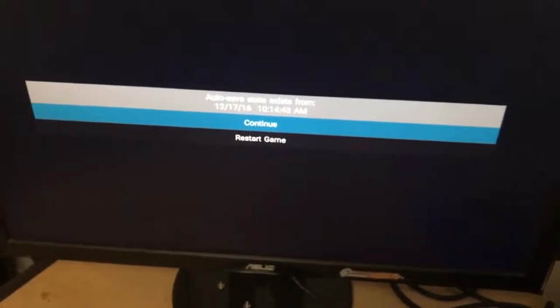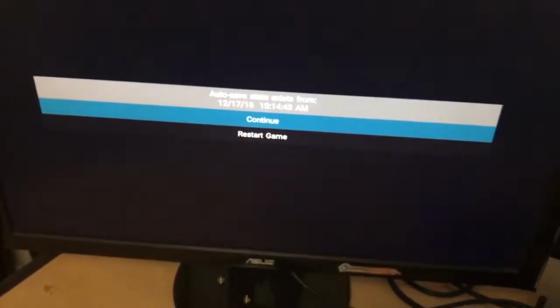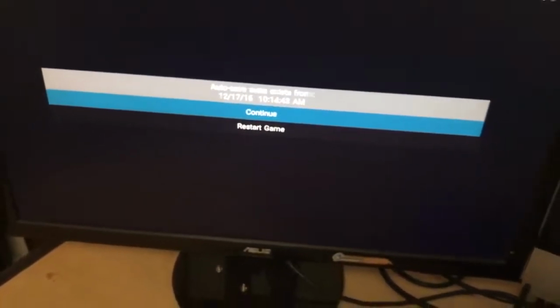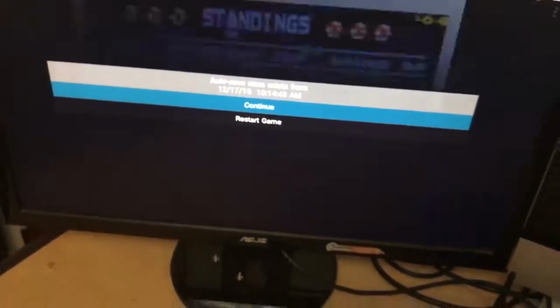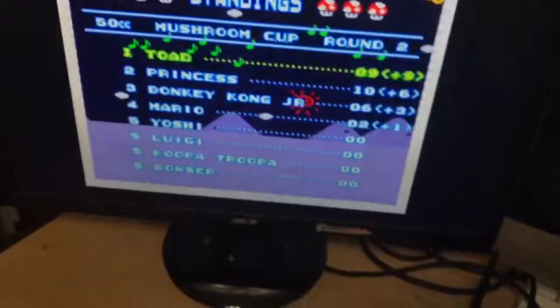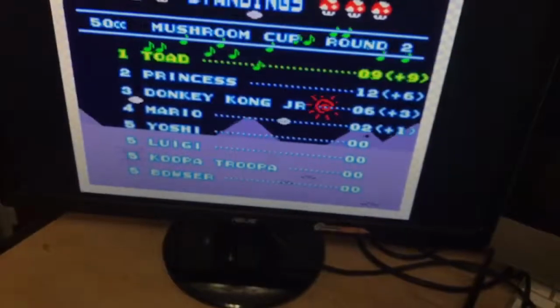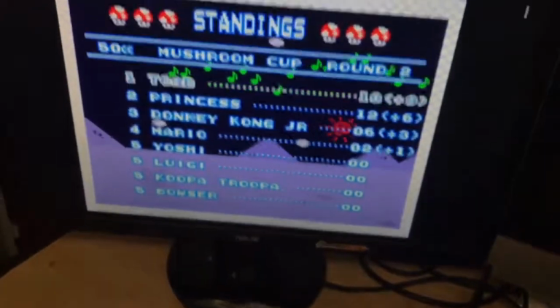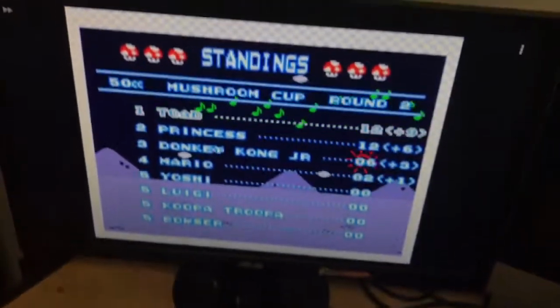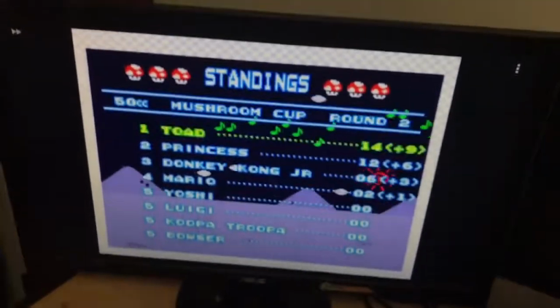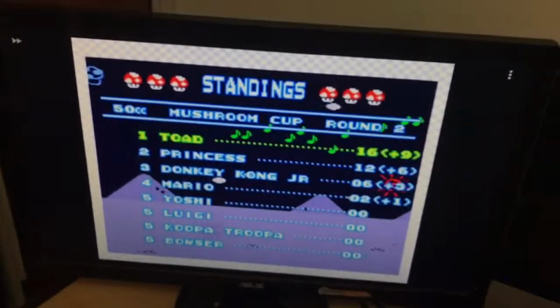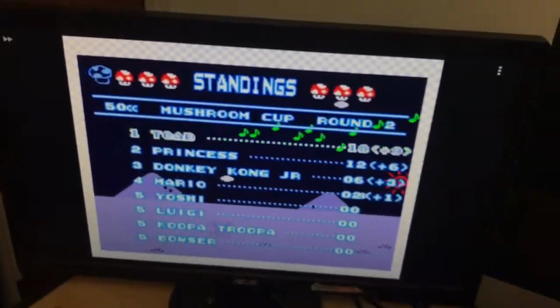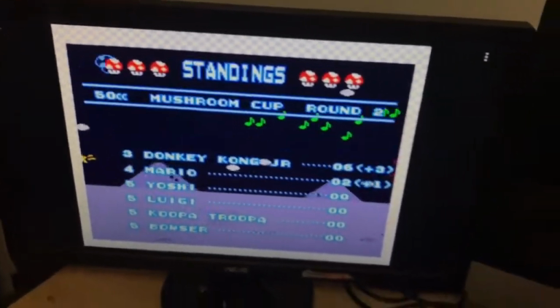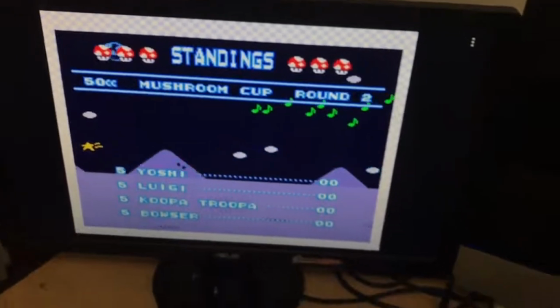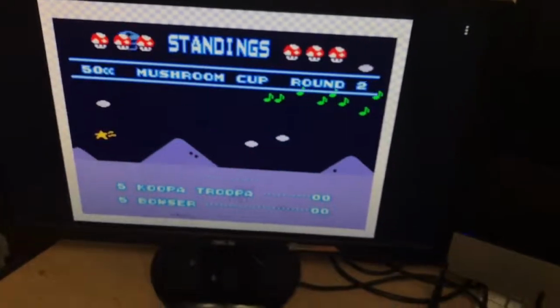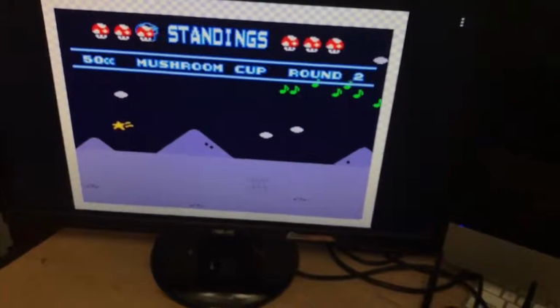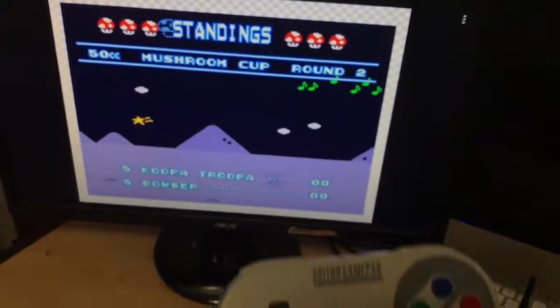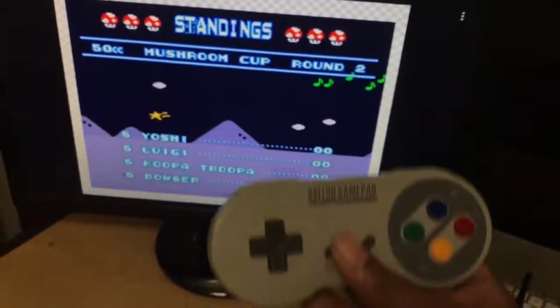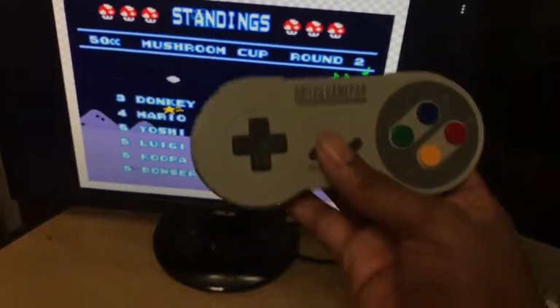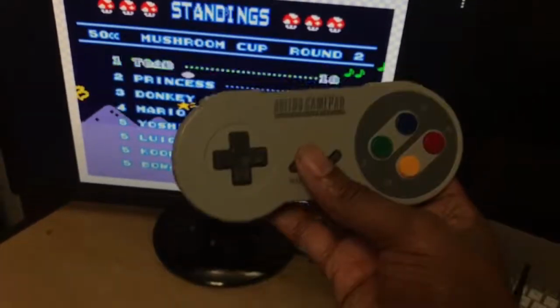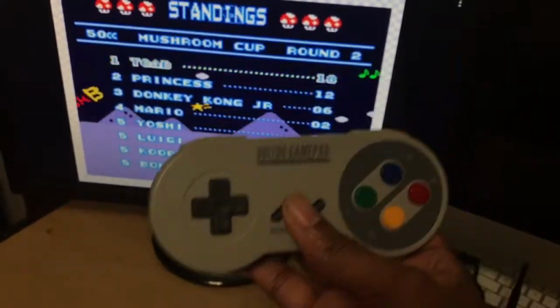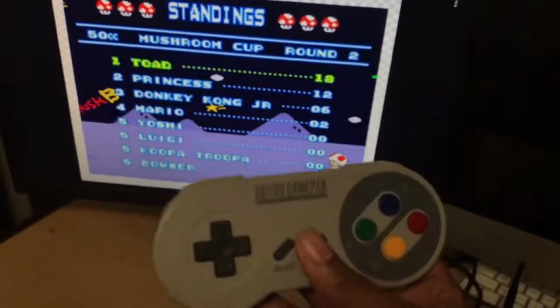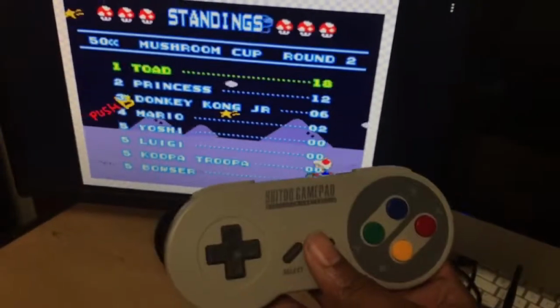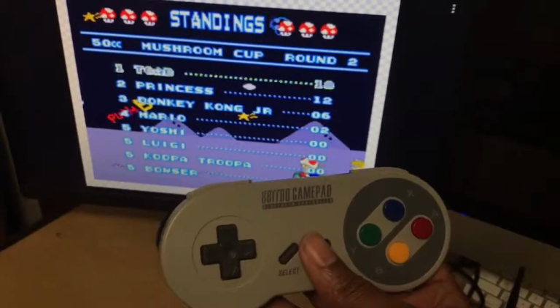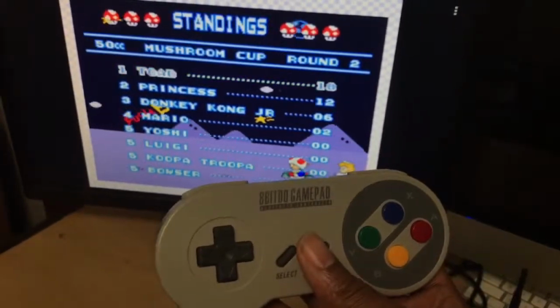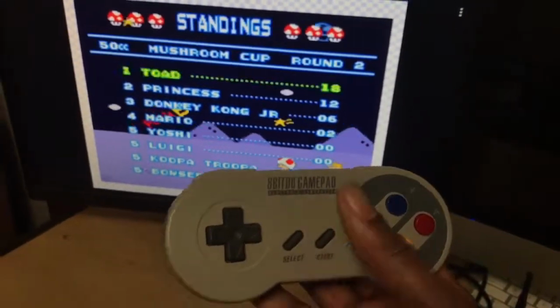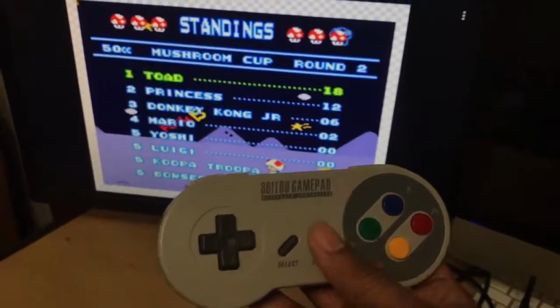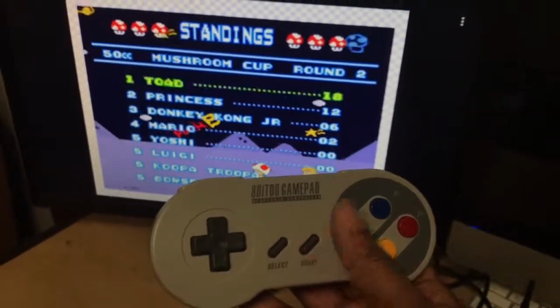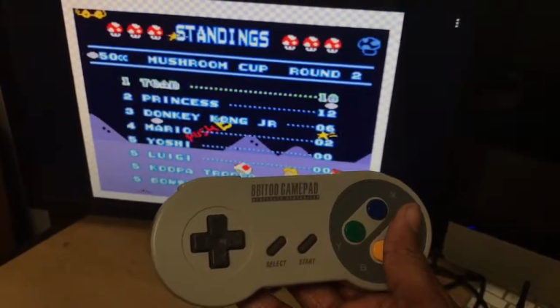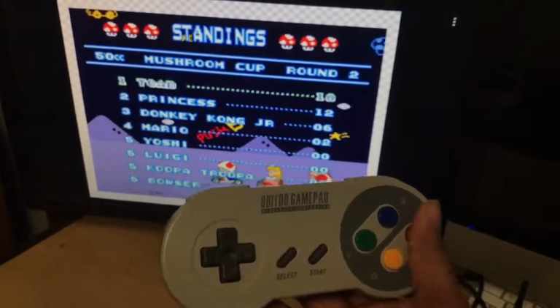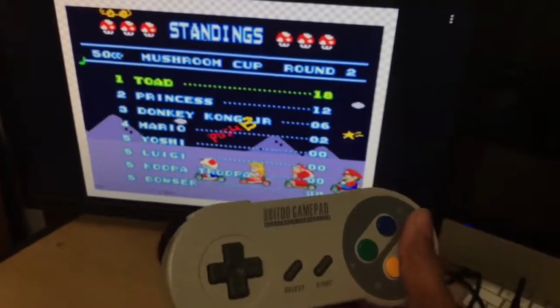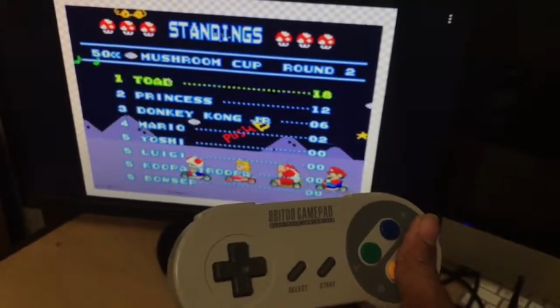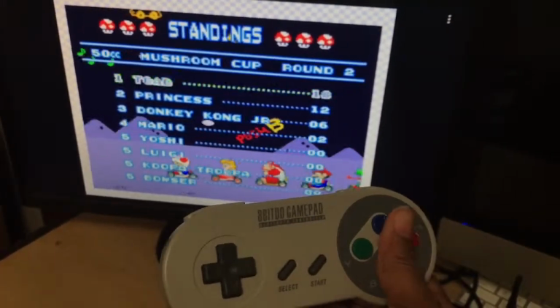I've already played this so normally you'd see the game load straight up, but here it is. Same thing happens — your Start button works to pause the game.